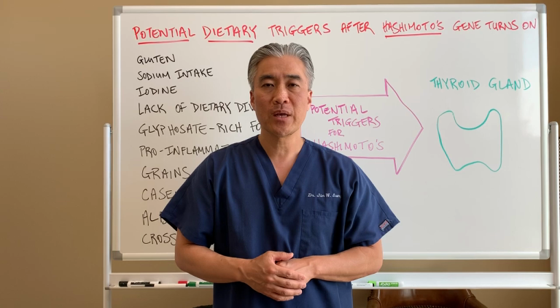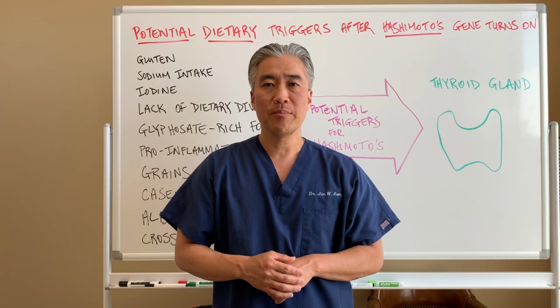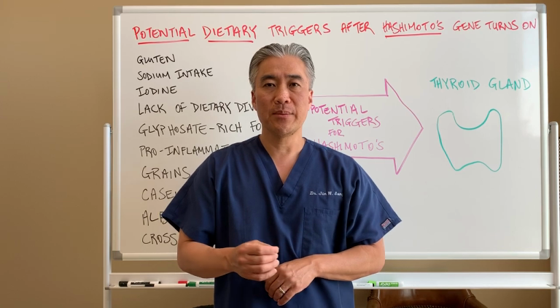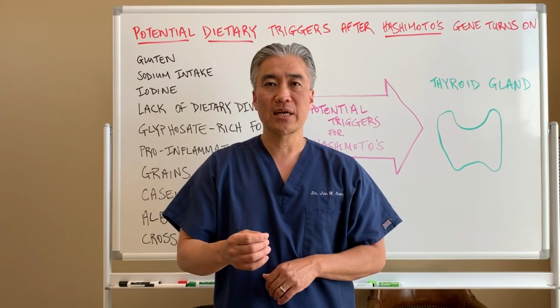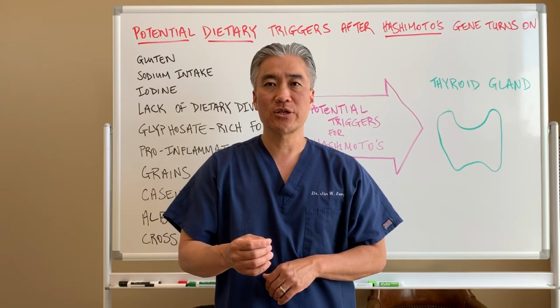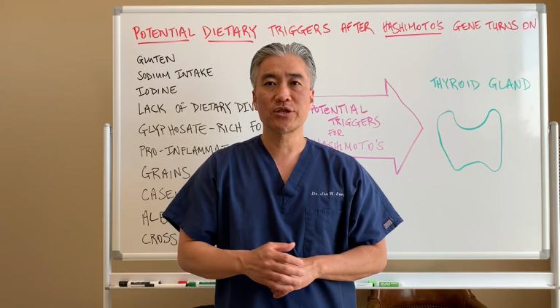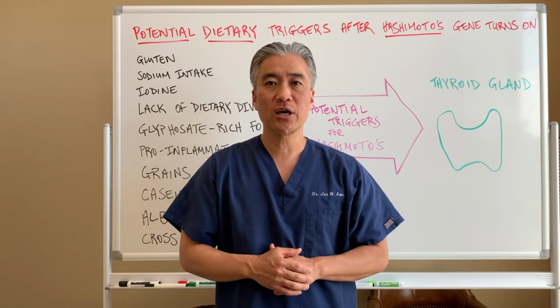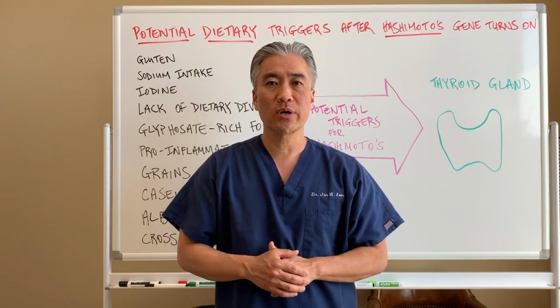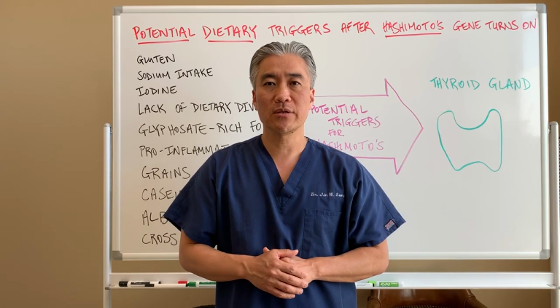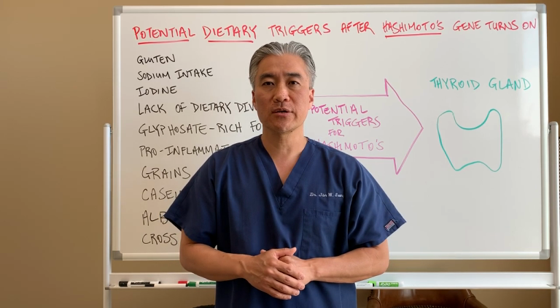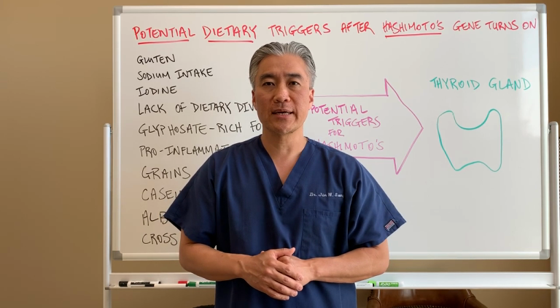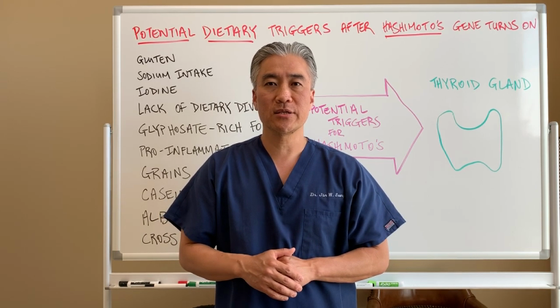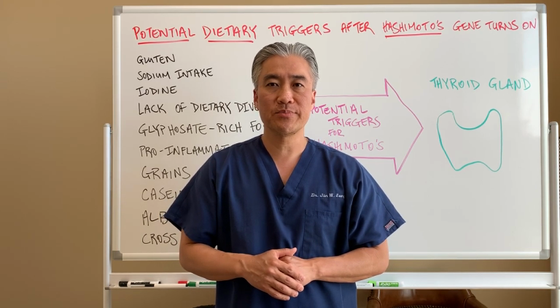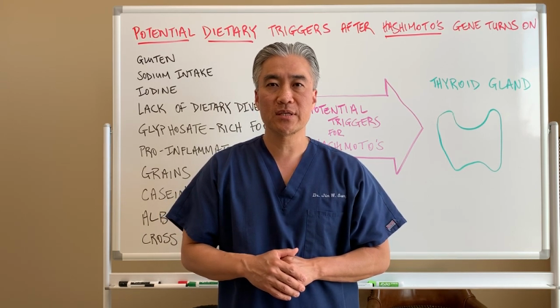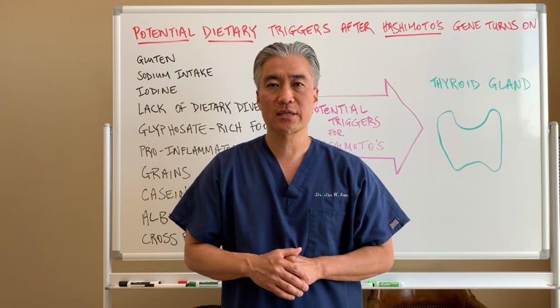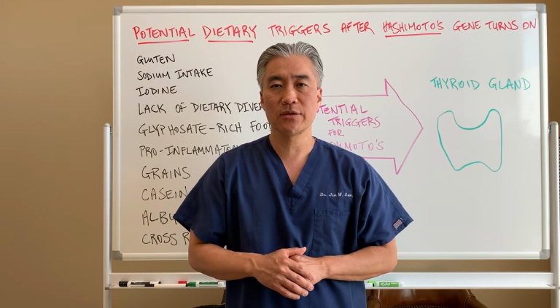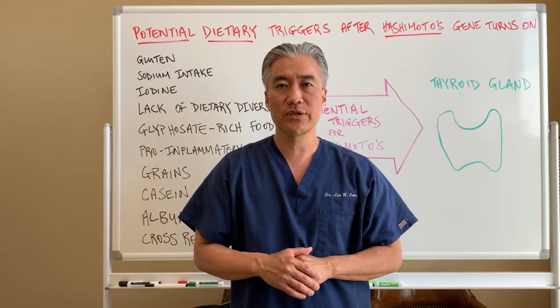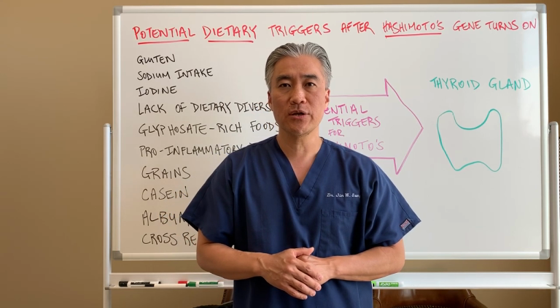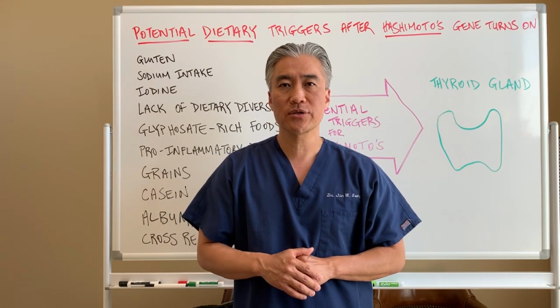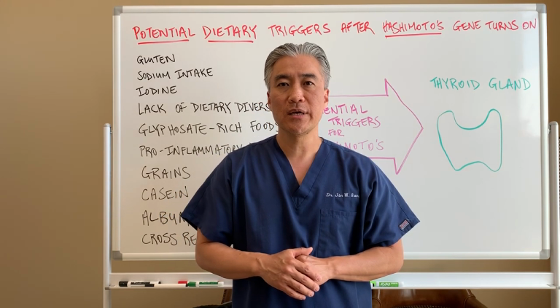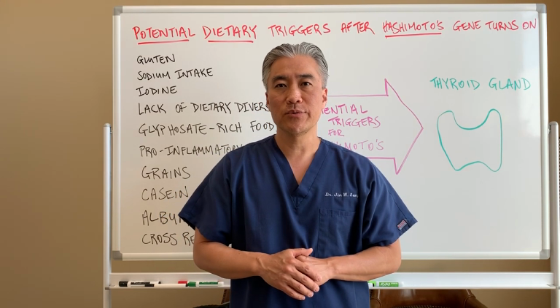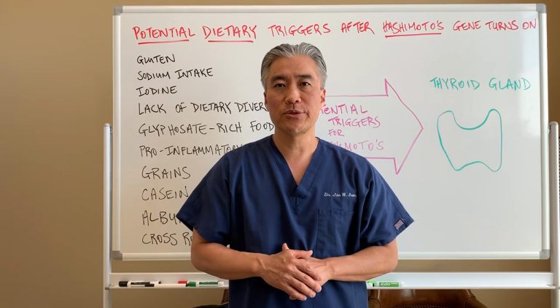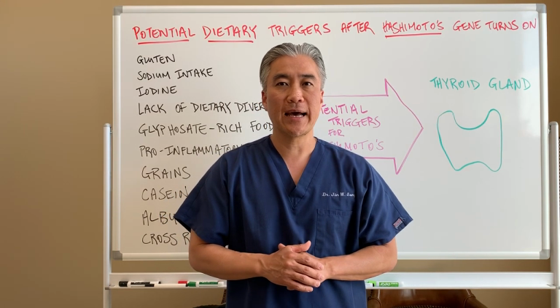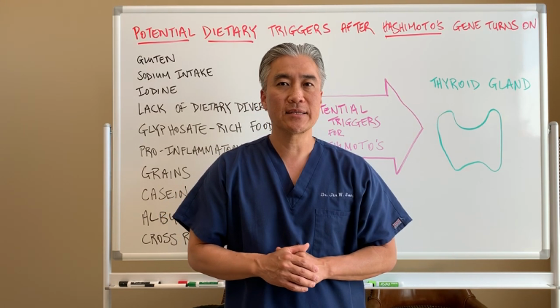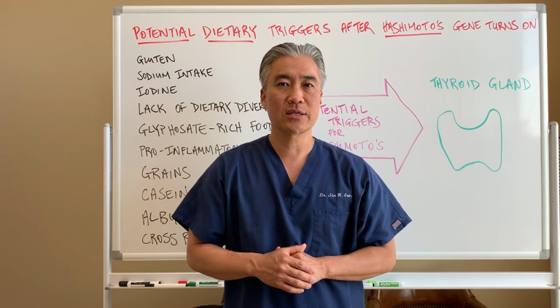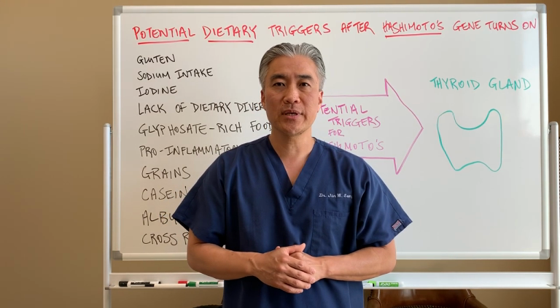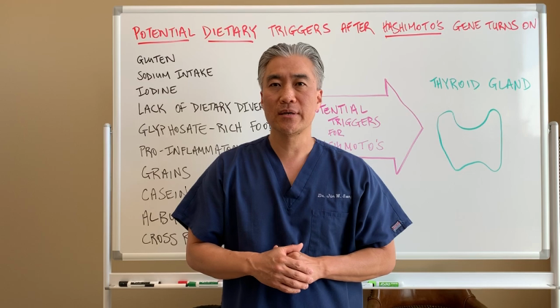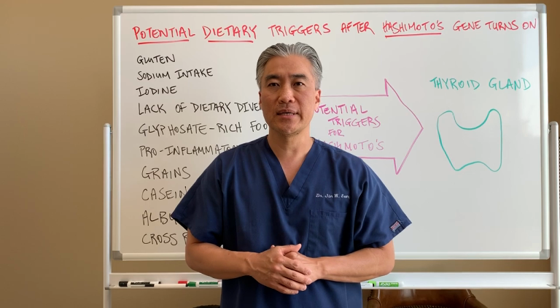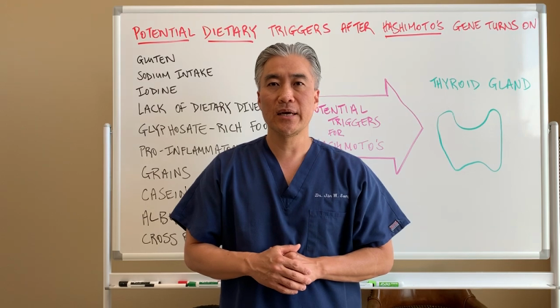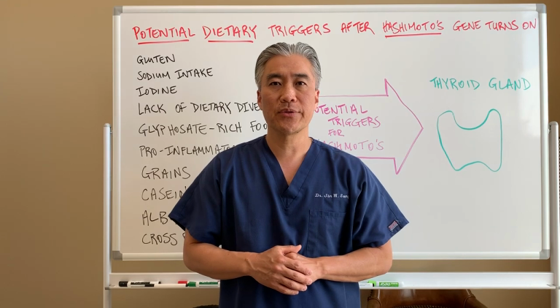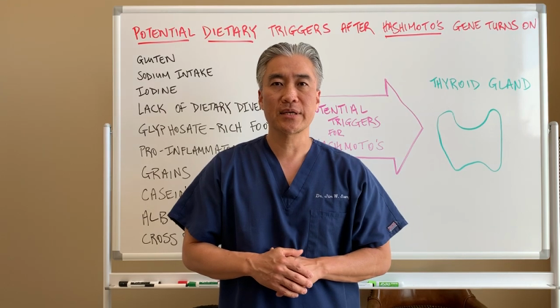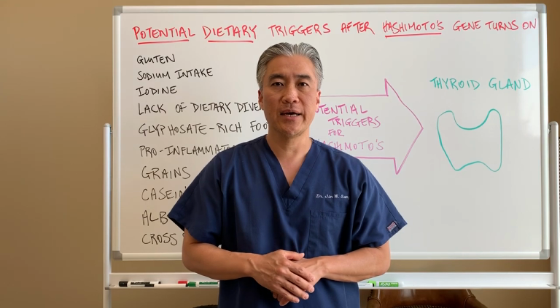My name is Dr. Jin Sung, where clinical excellence meets excellent results. We'll see you guys next week on the healthy side.